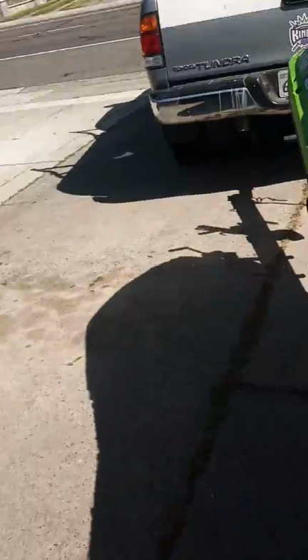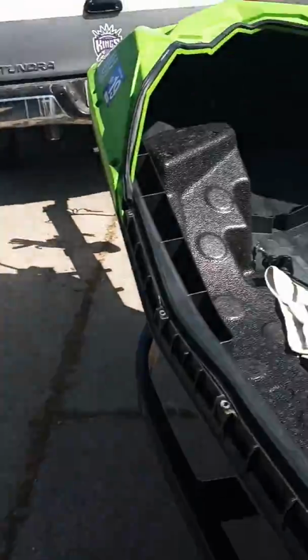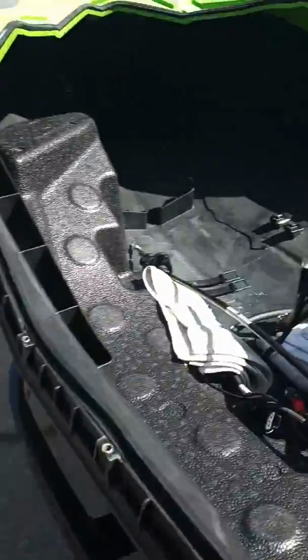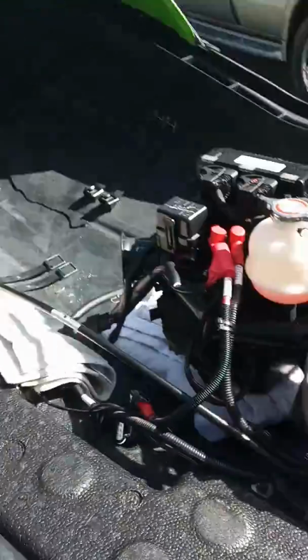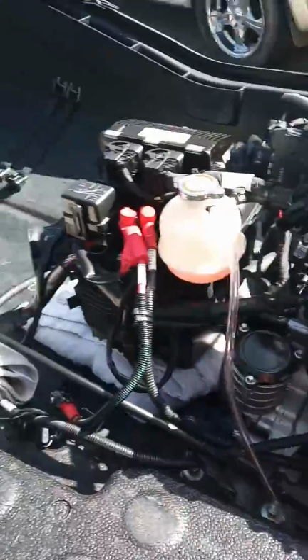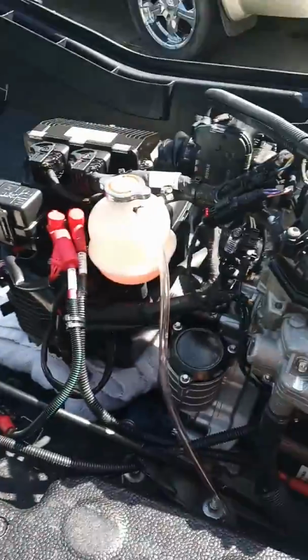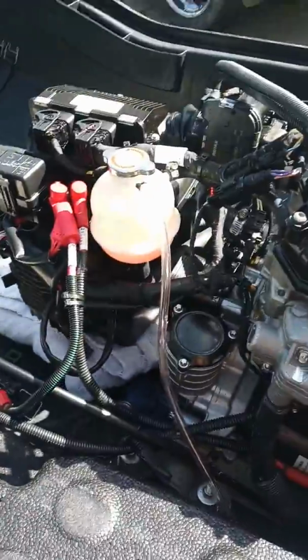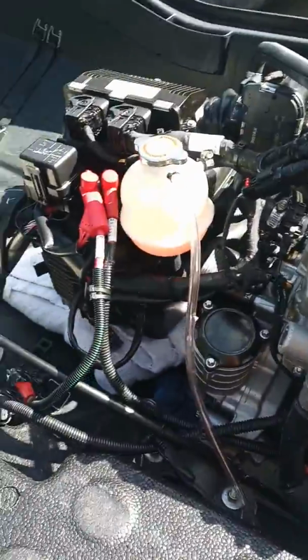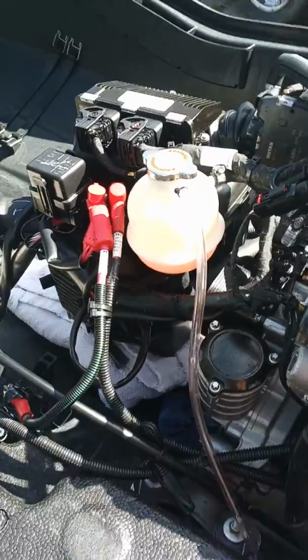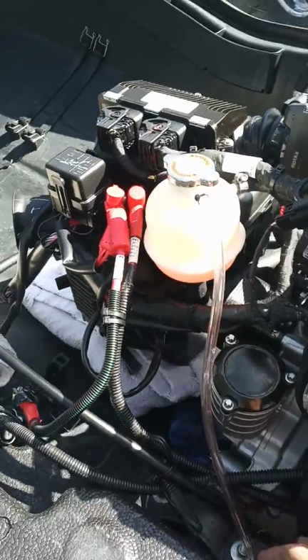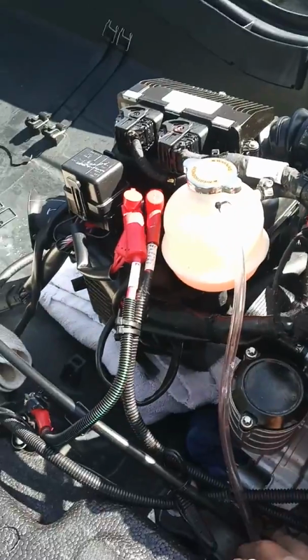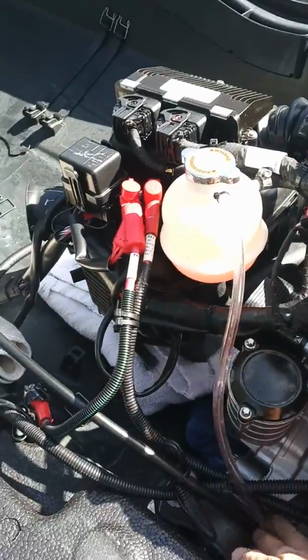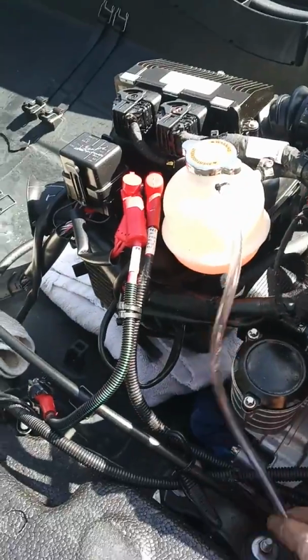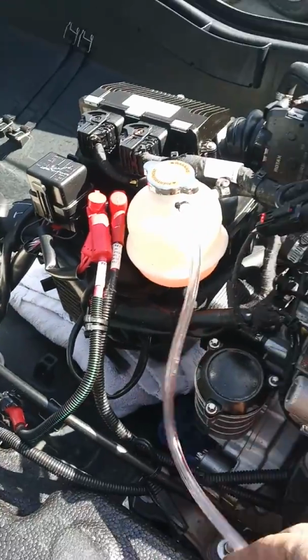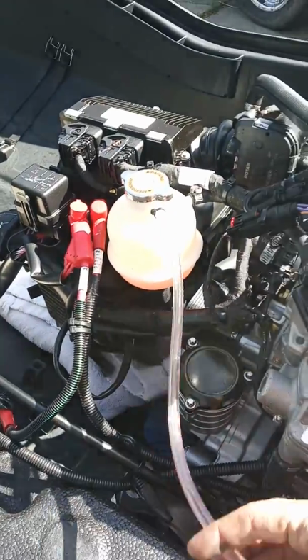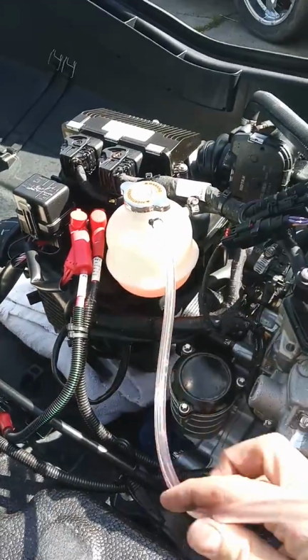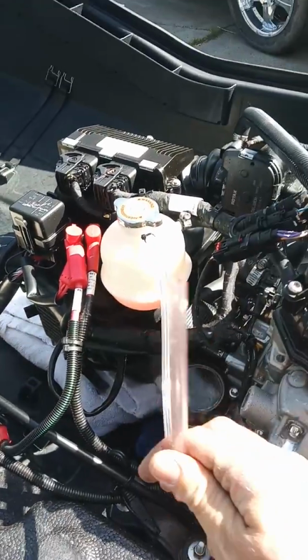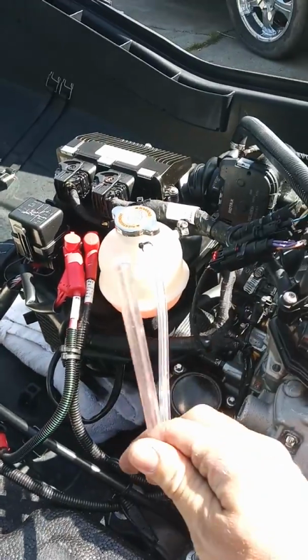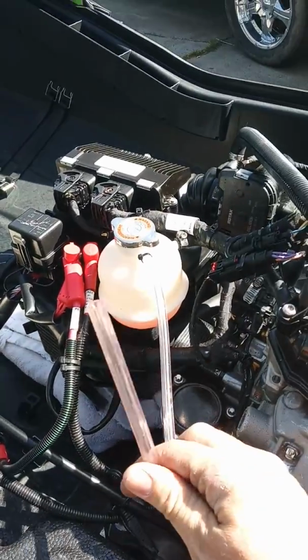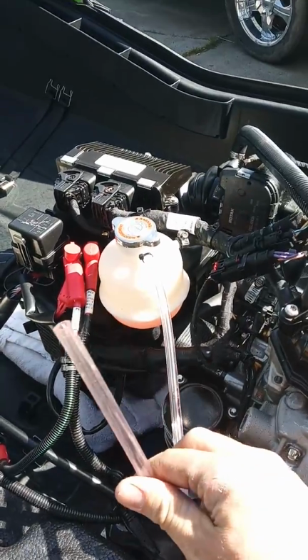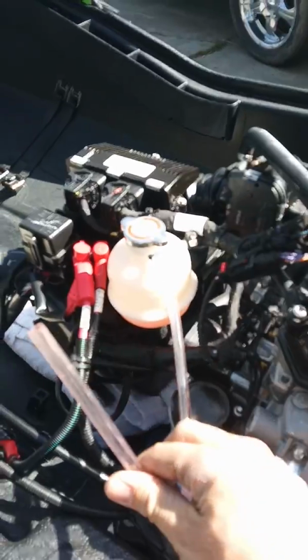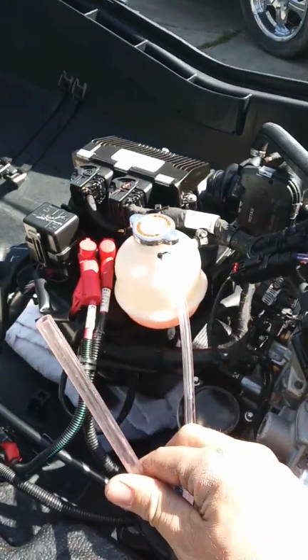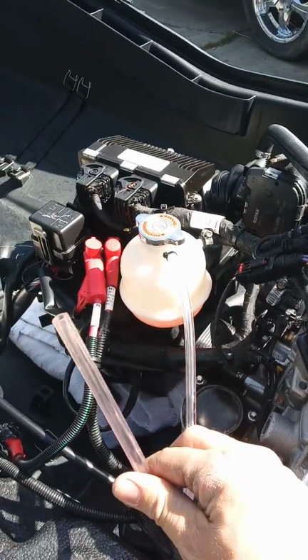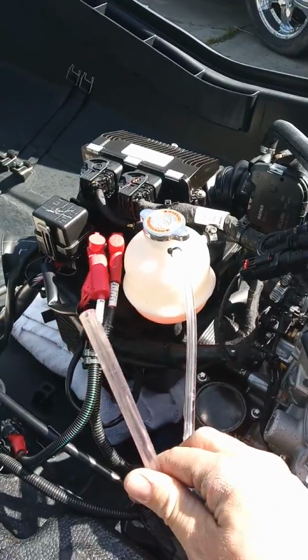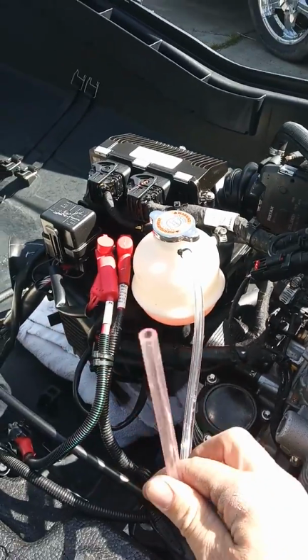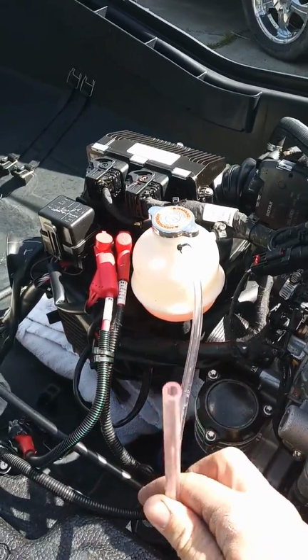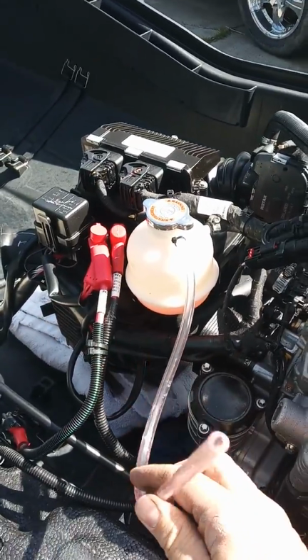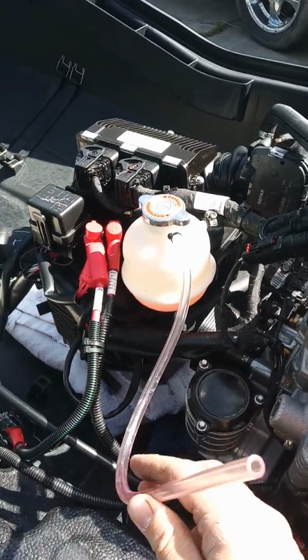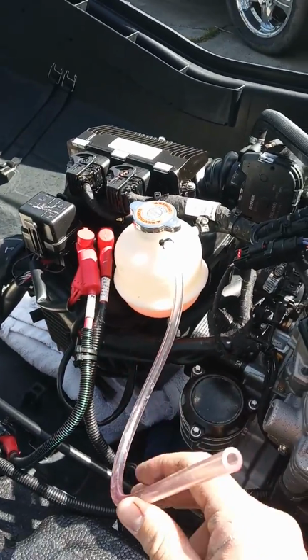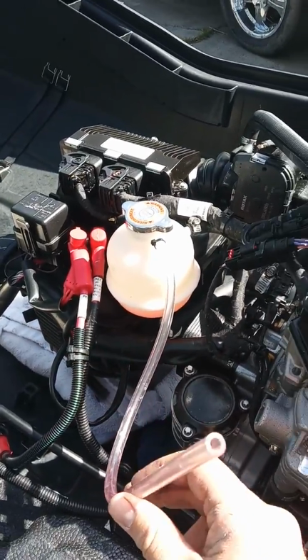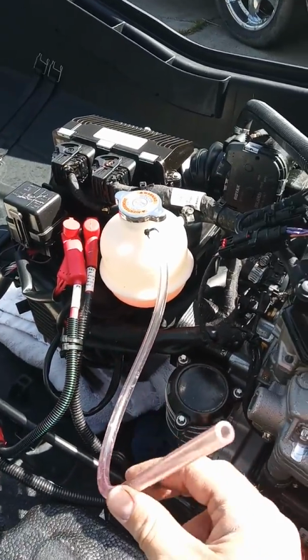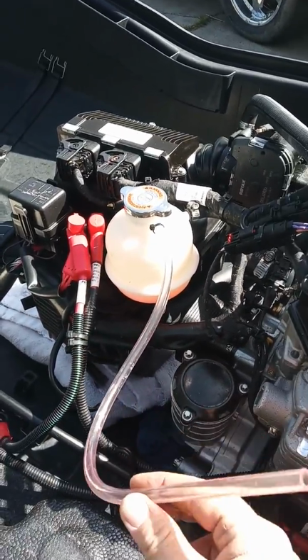Oh, this thing came undone. I don't know what that goes to.